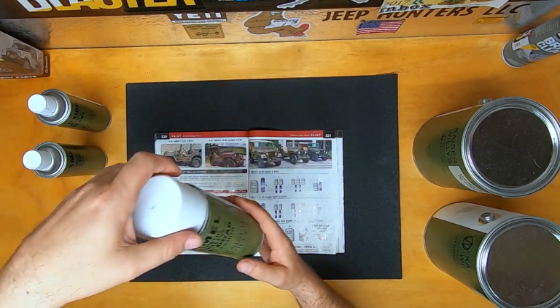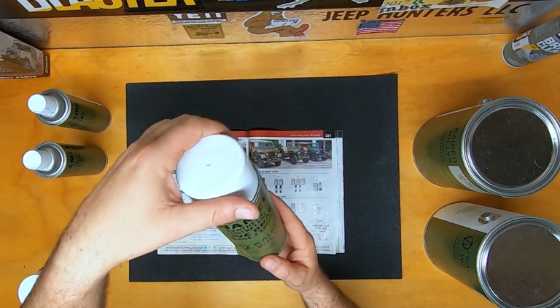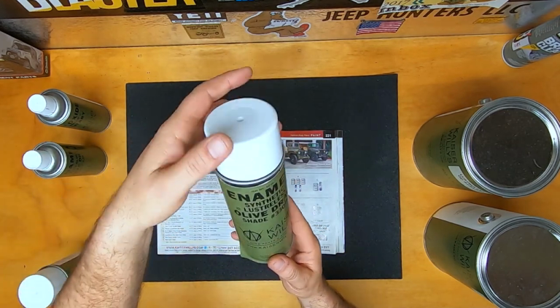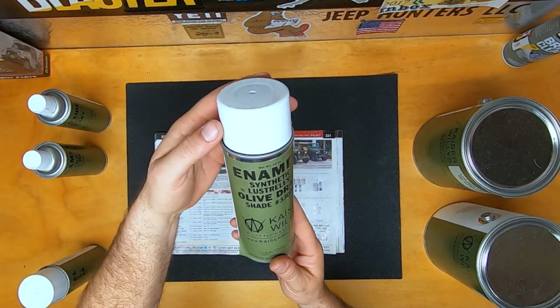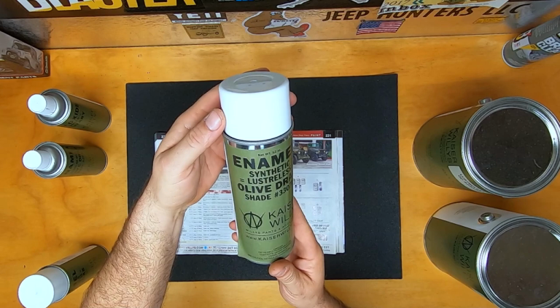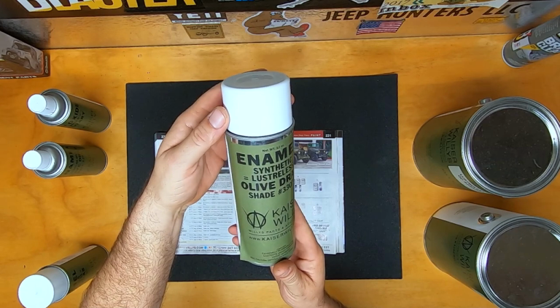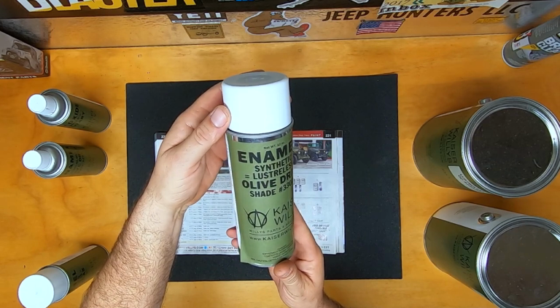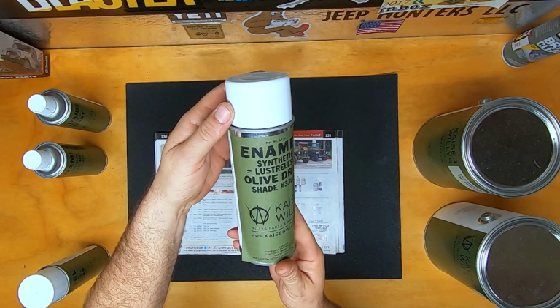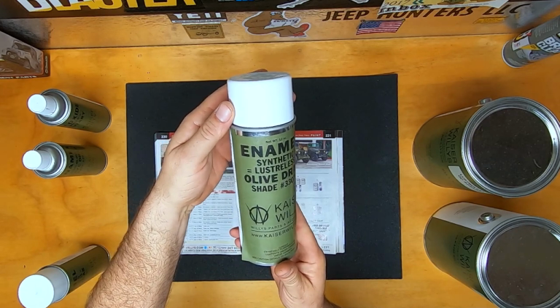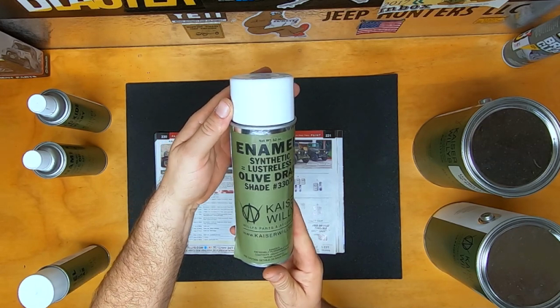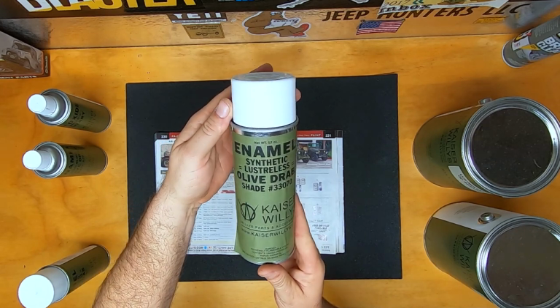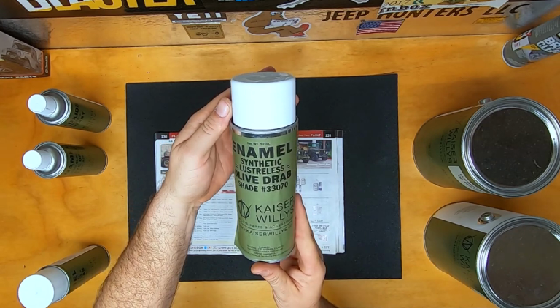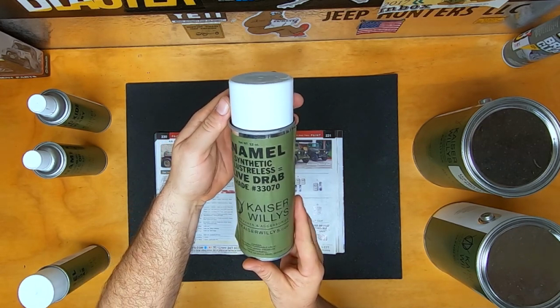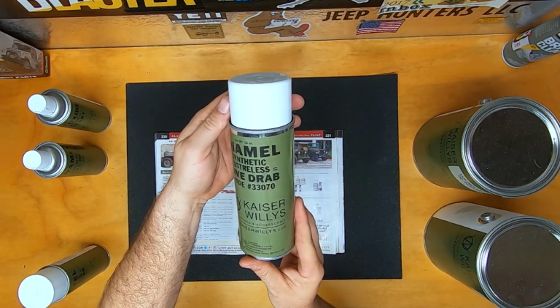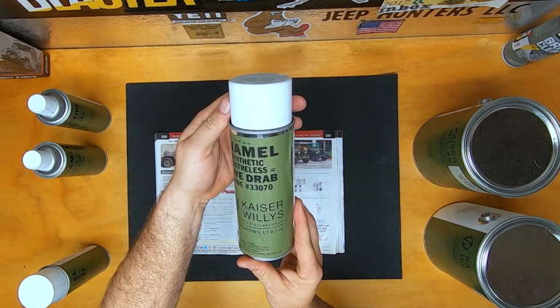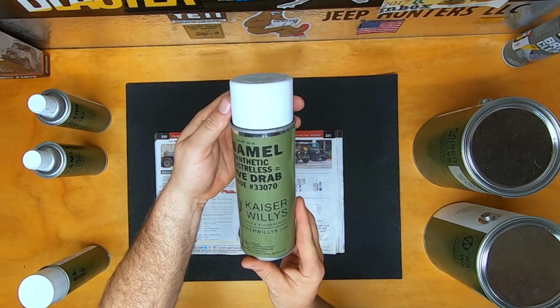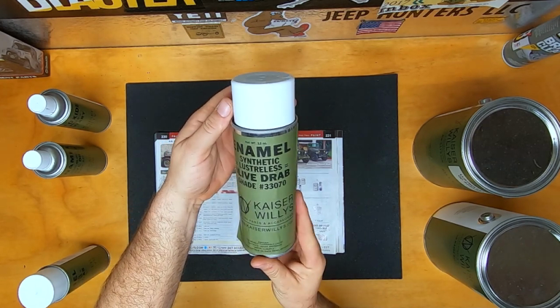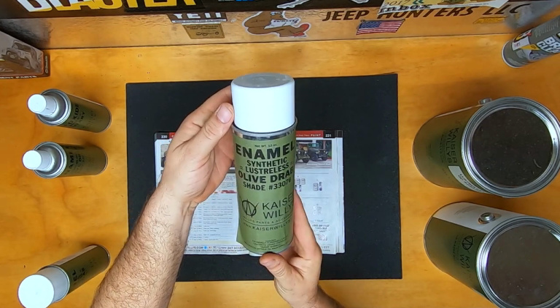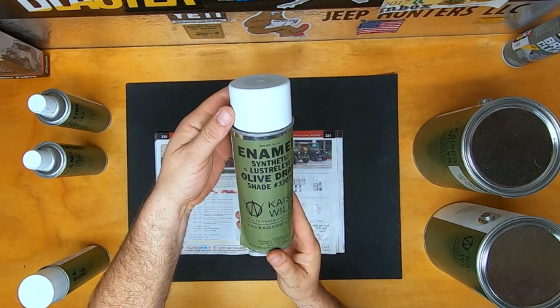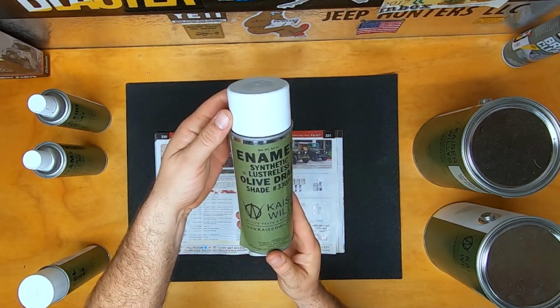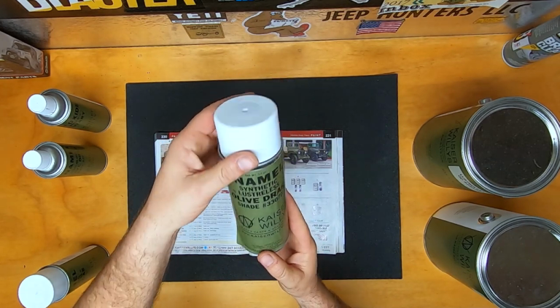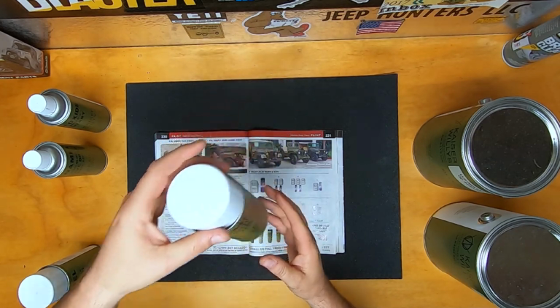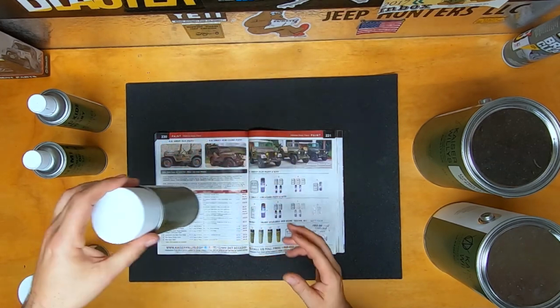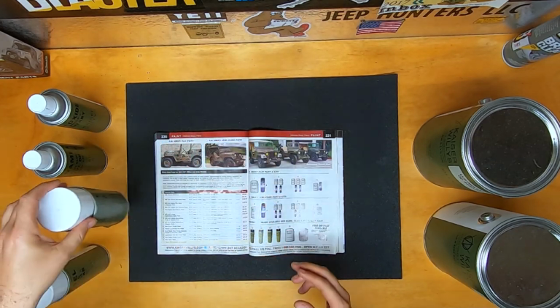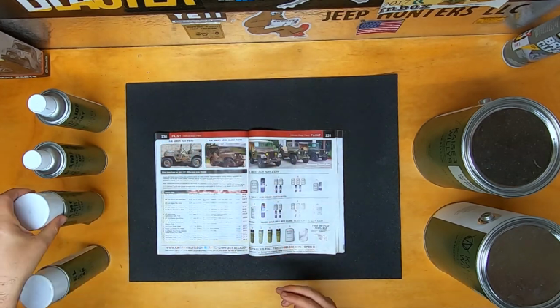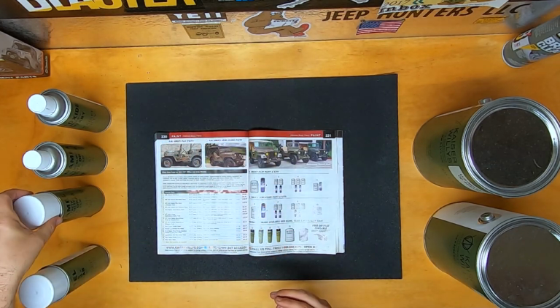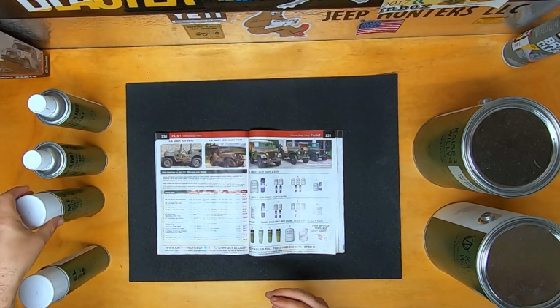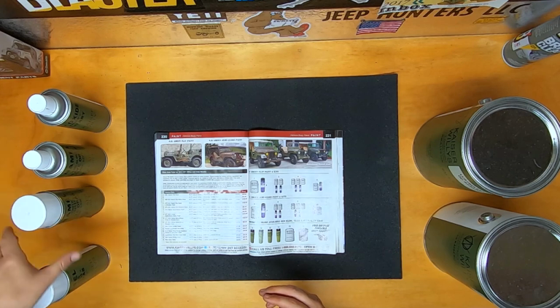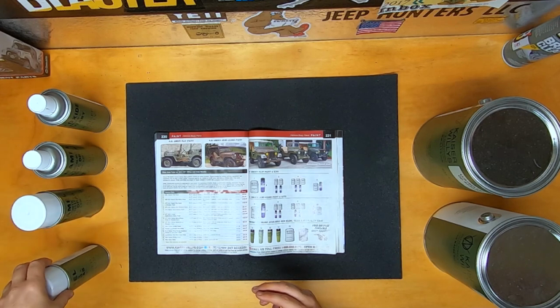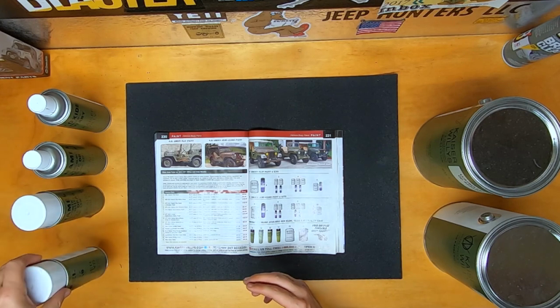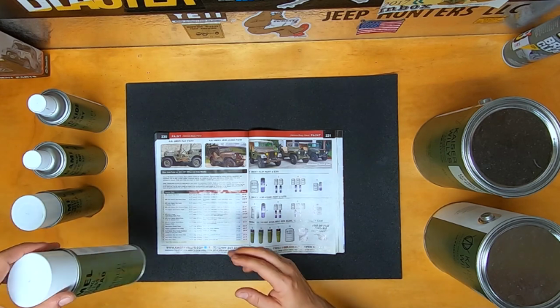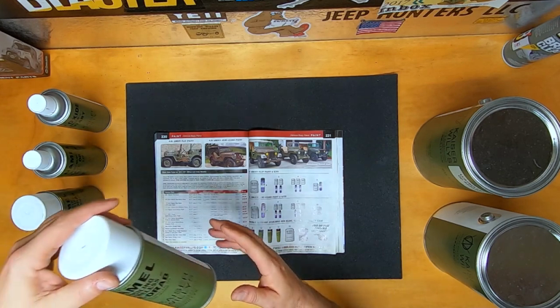This can is enamel, but this is a synthetic lusterless olive drab. This is going to give you no sheen, so it's going to look more like a flat OD Green.